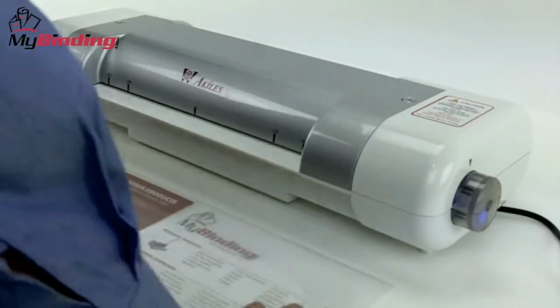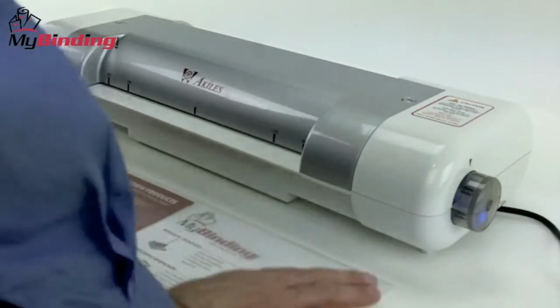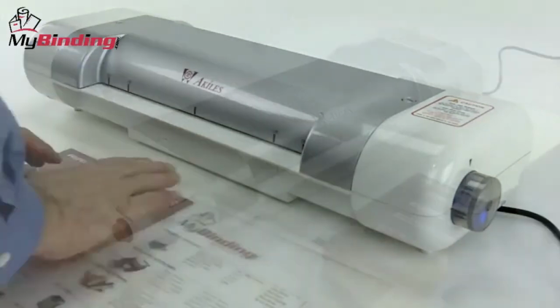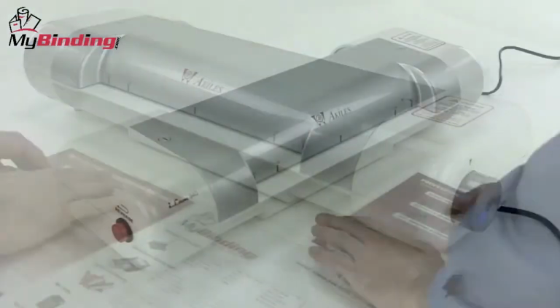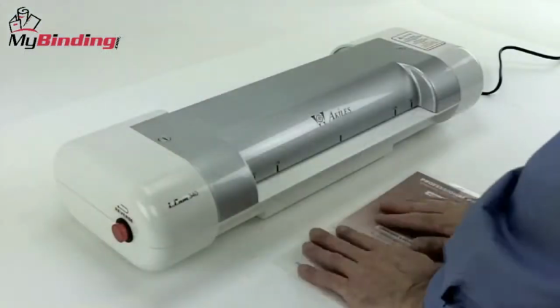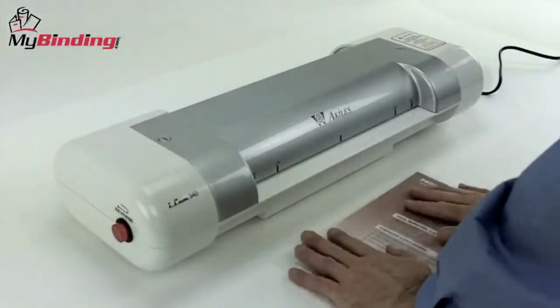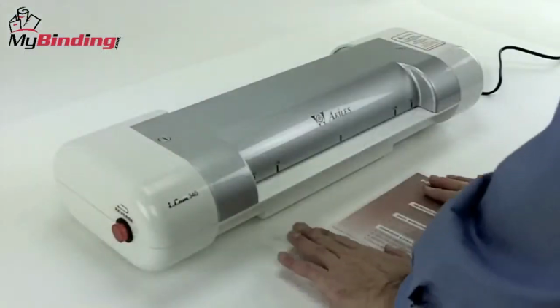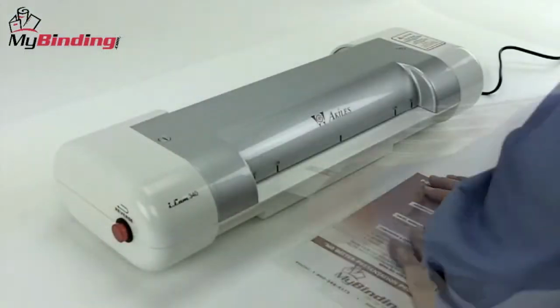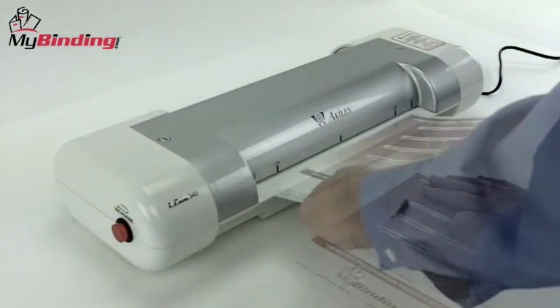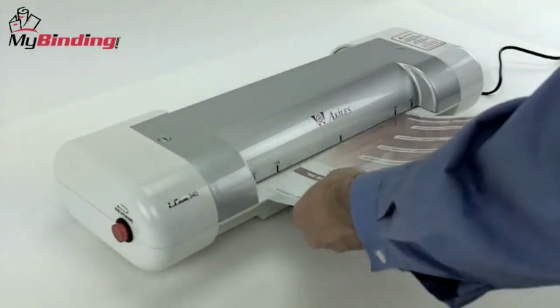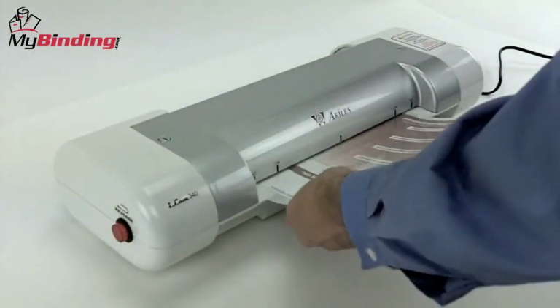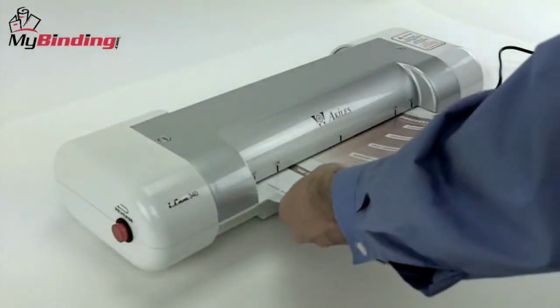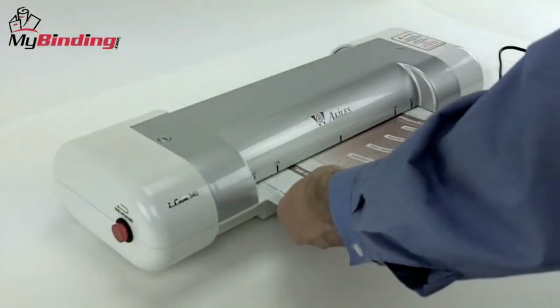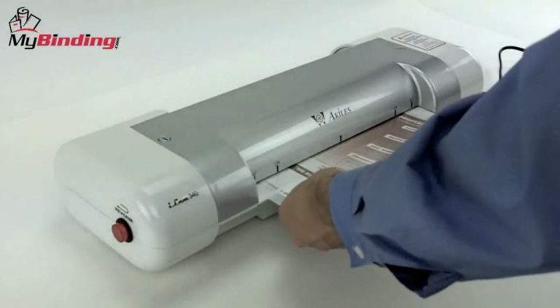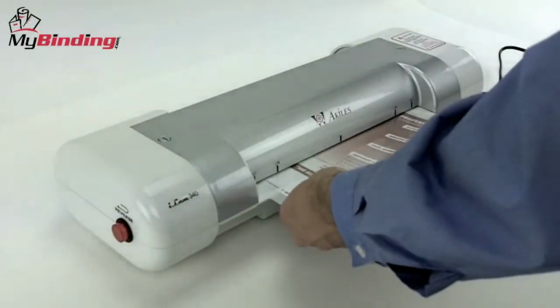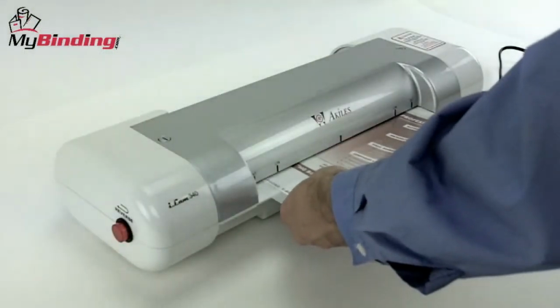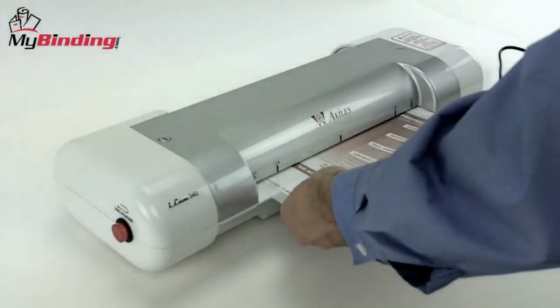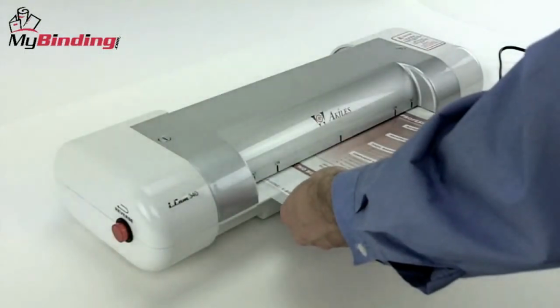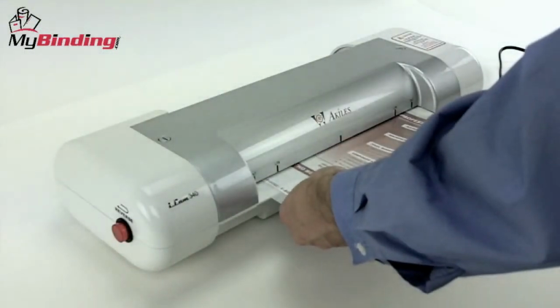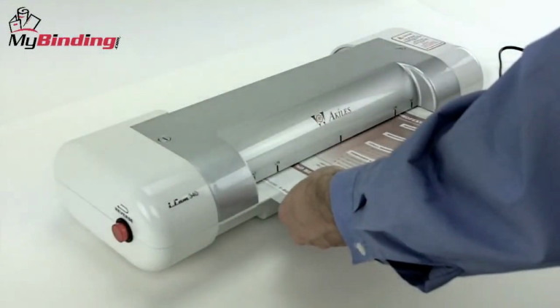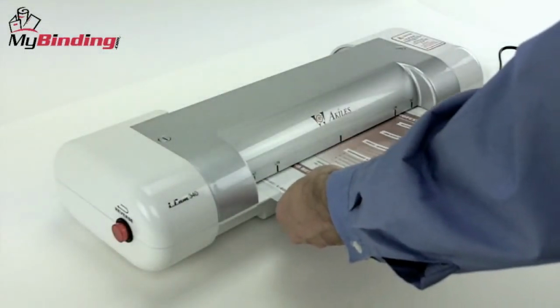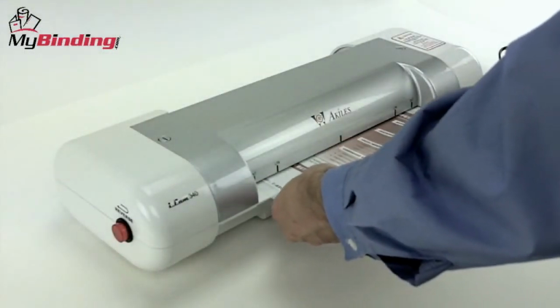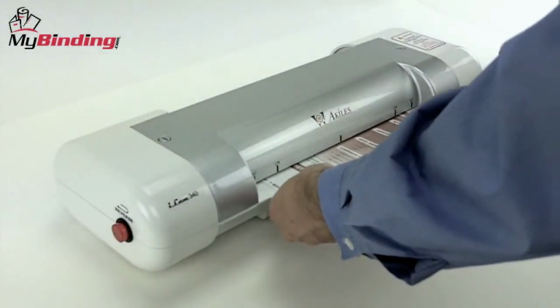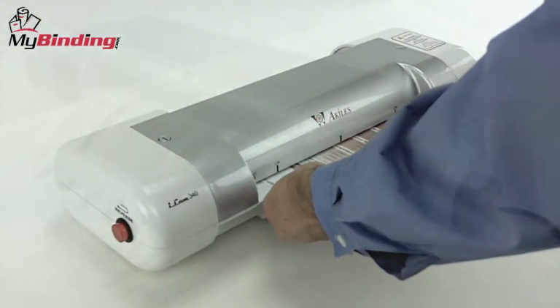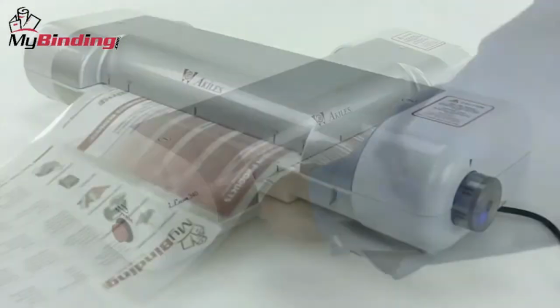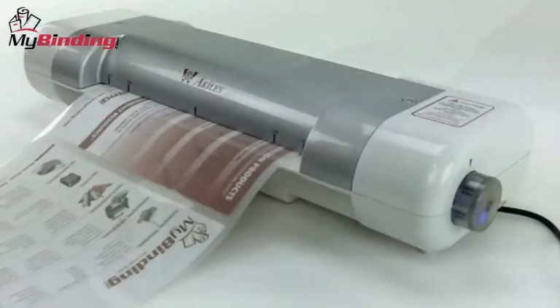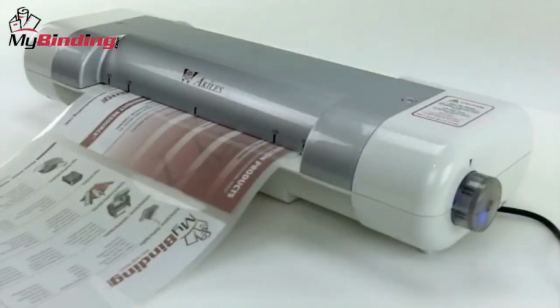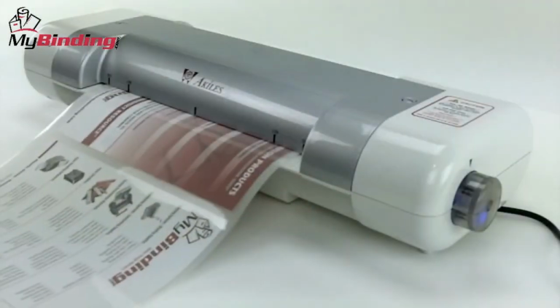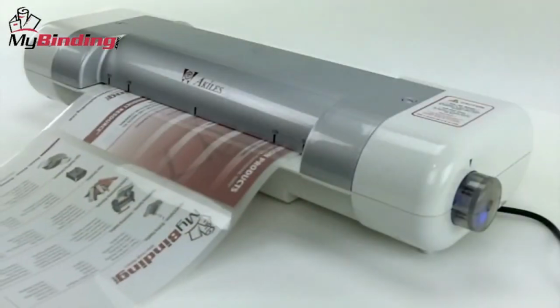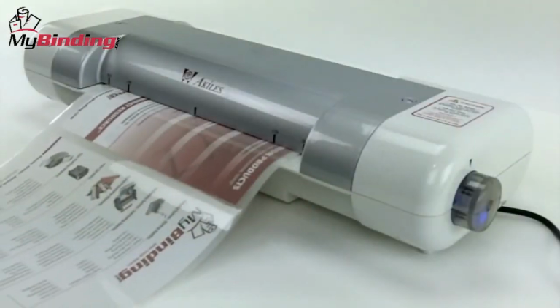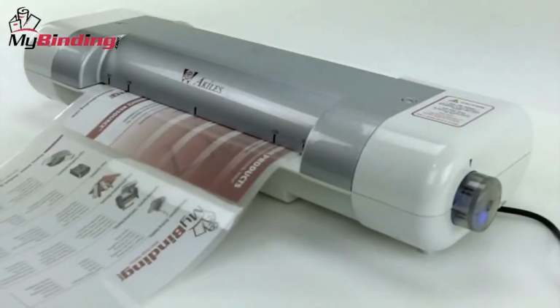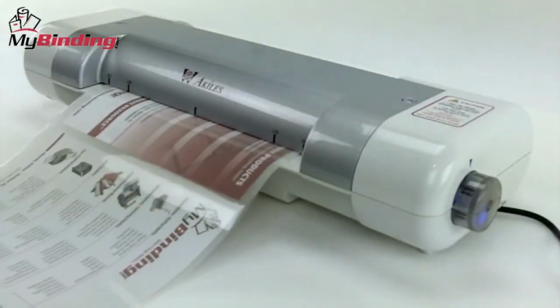Simply line up your materials, close the pouch, crease it in first, and the iLAM takes over.